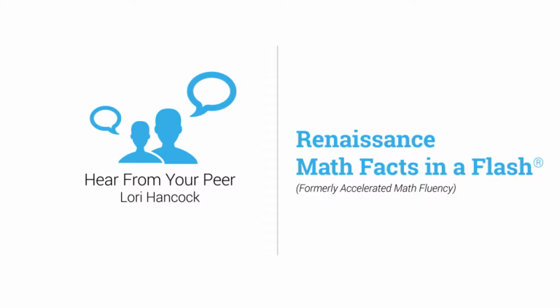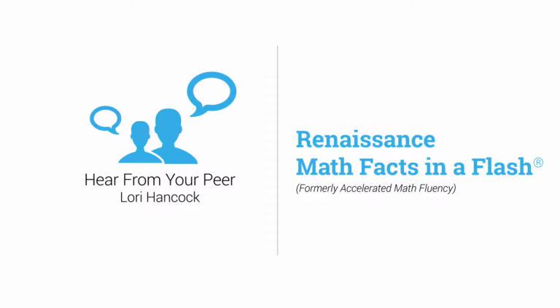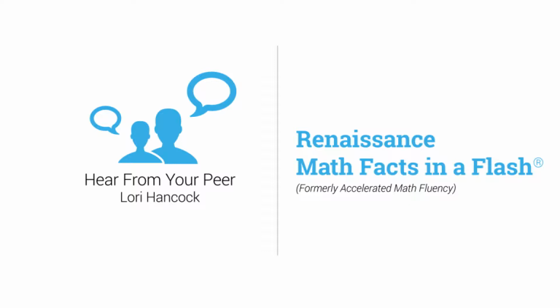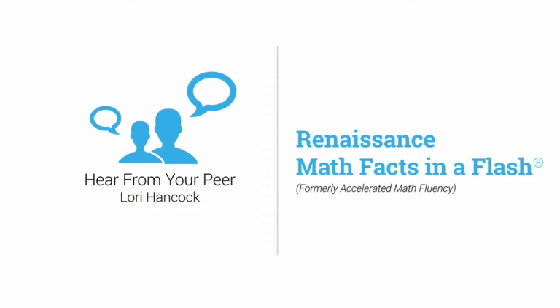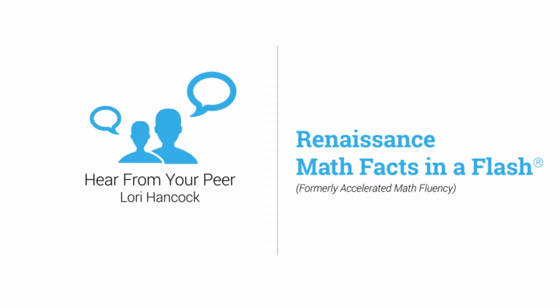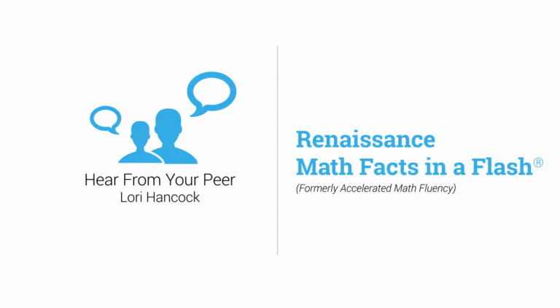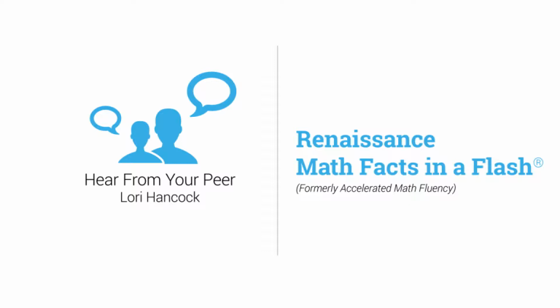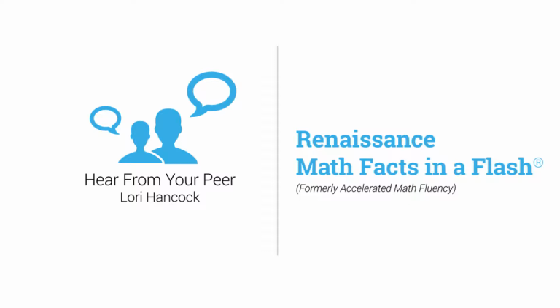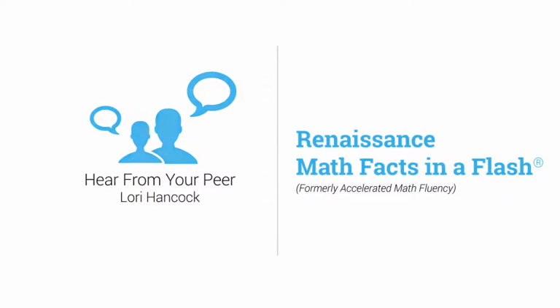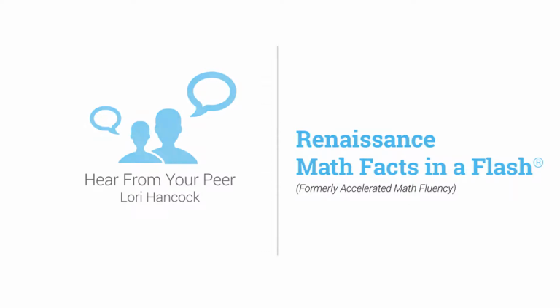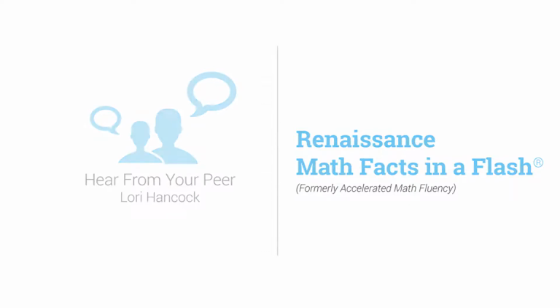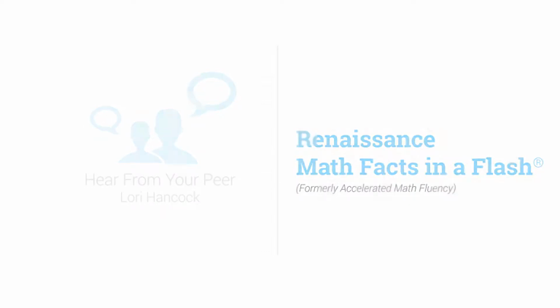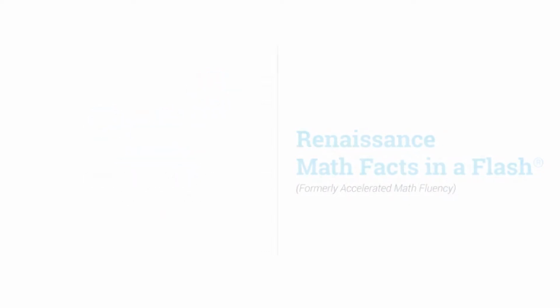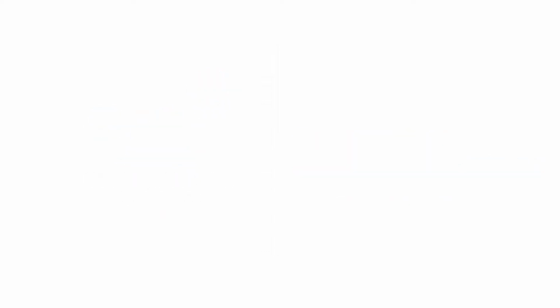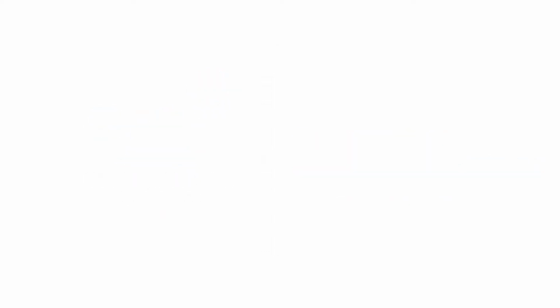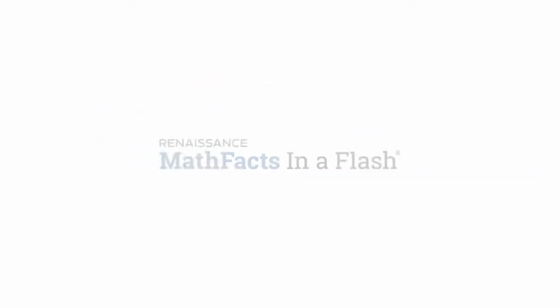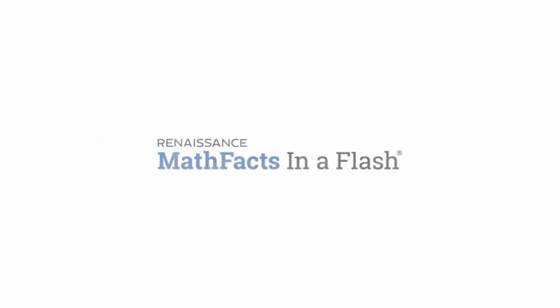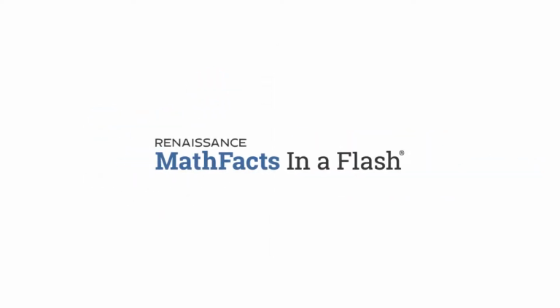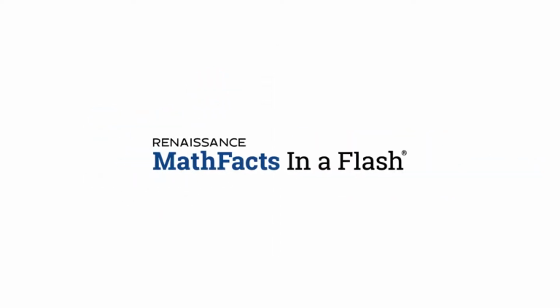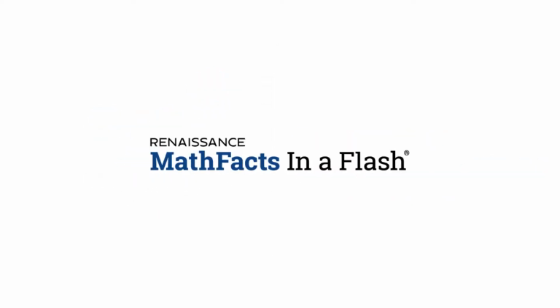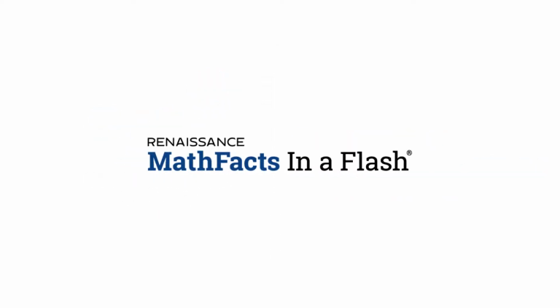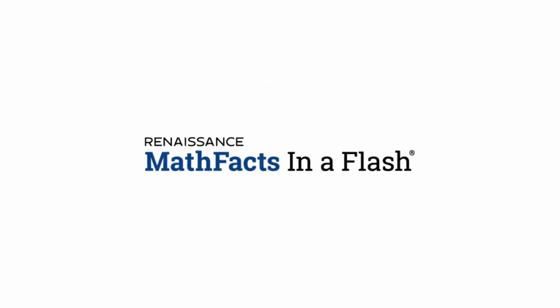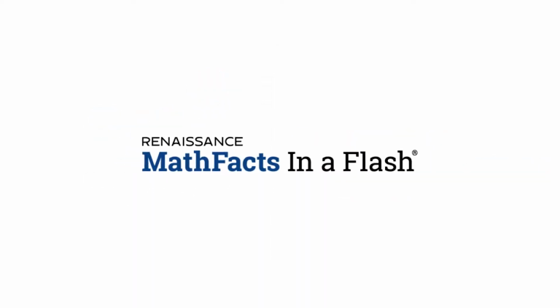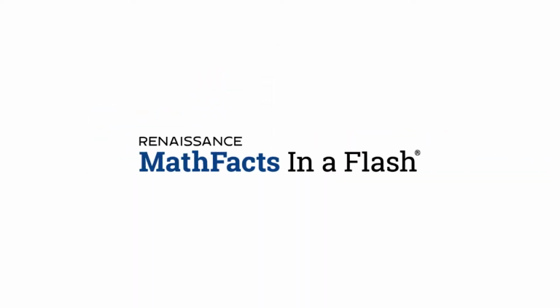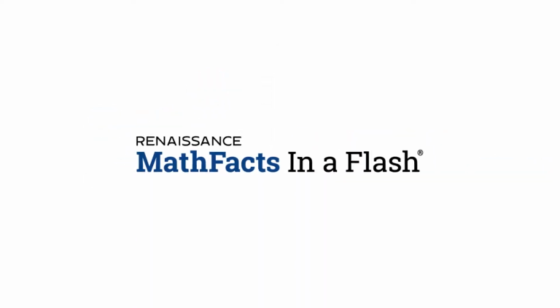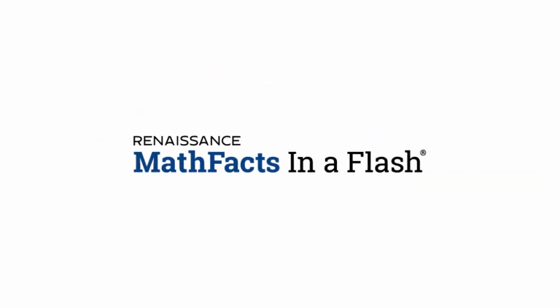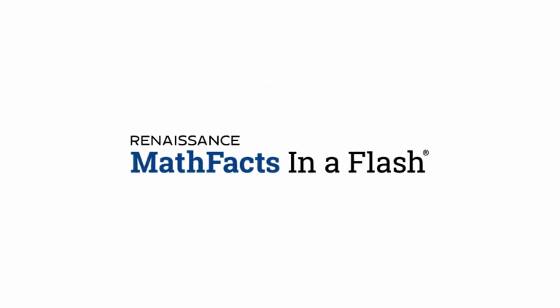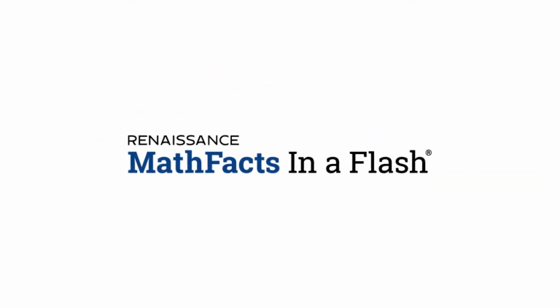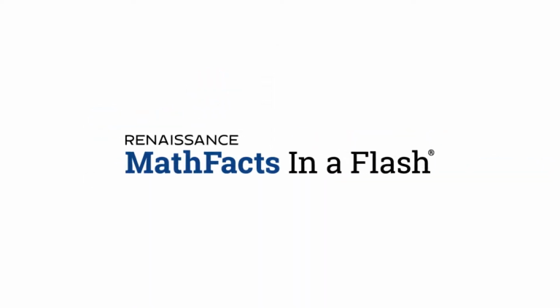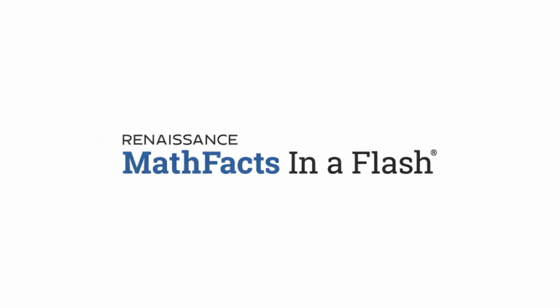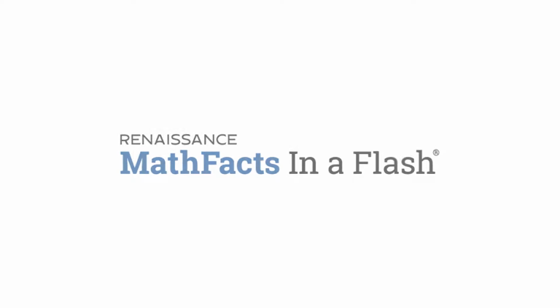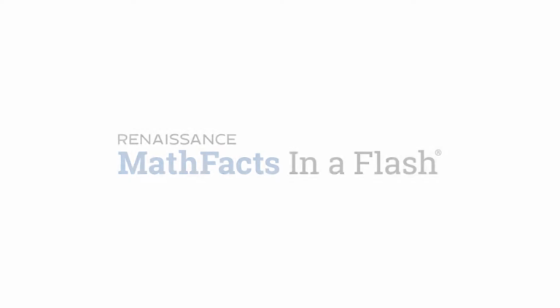In this video, I am going to talk about how we successfully implemented Math Facts in a Flash.